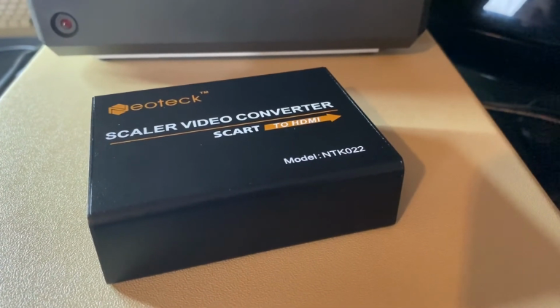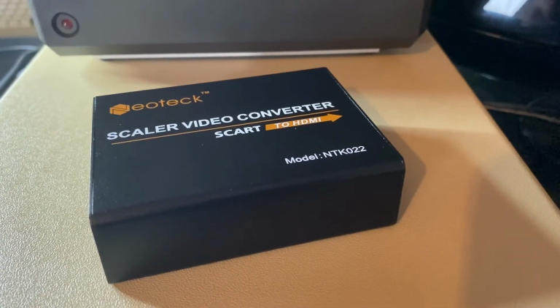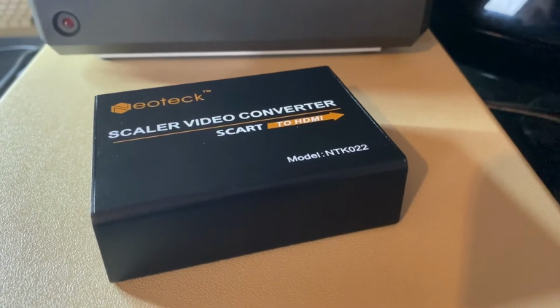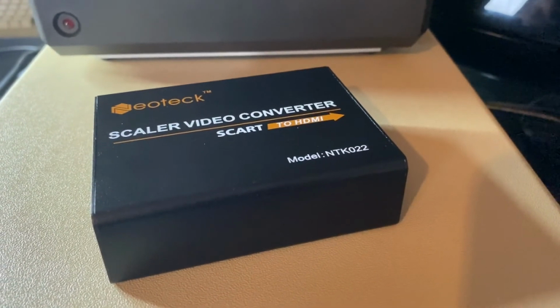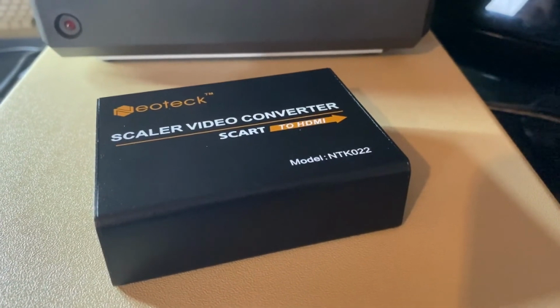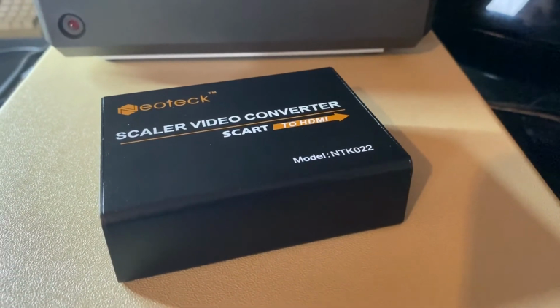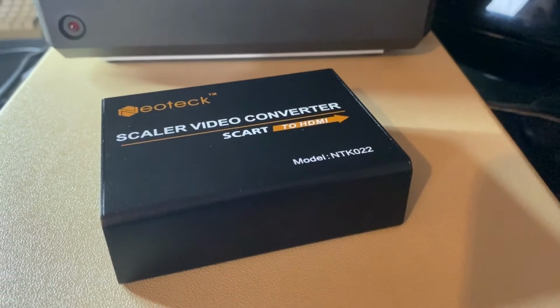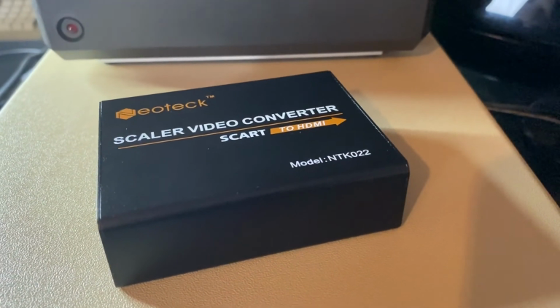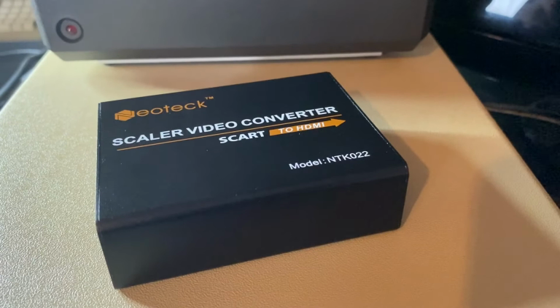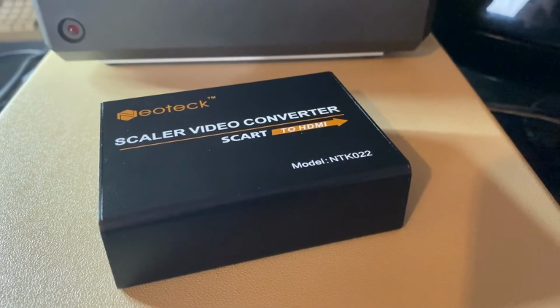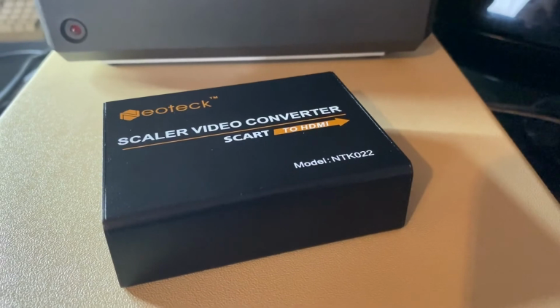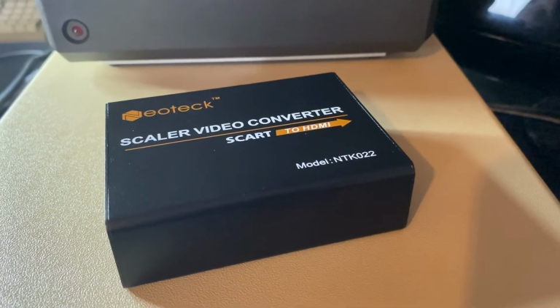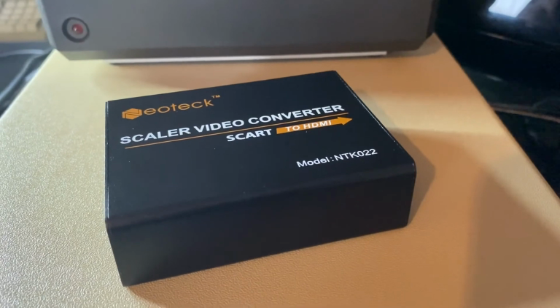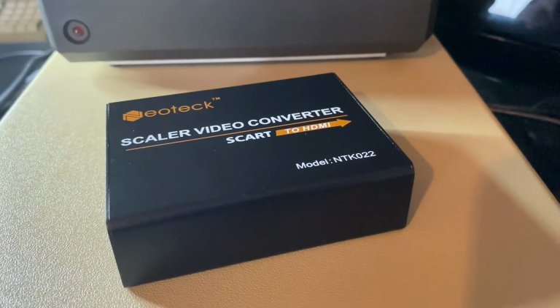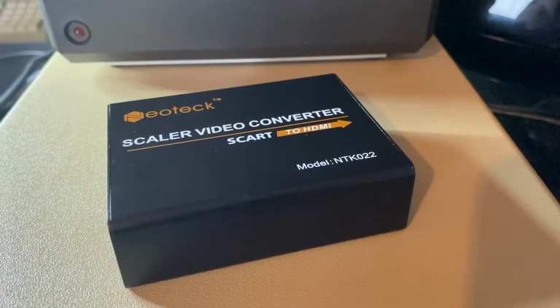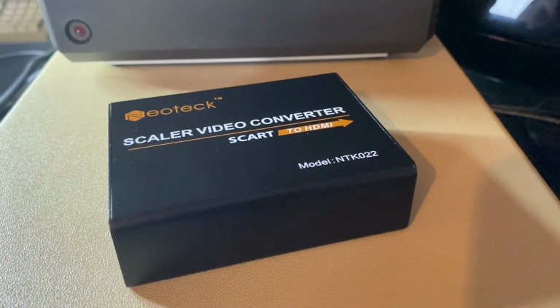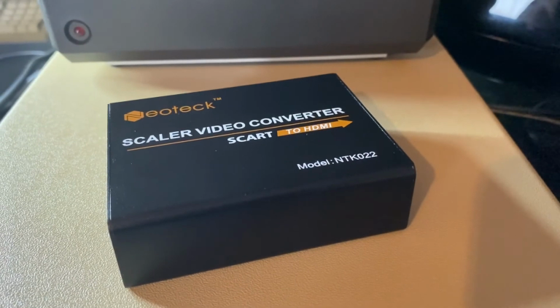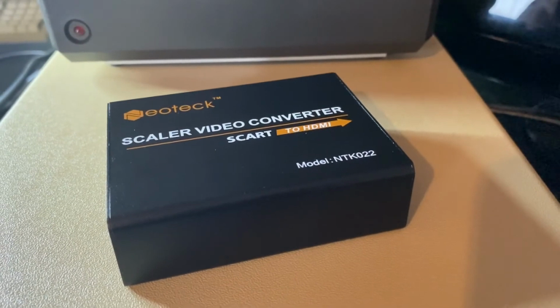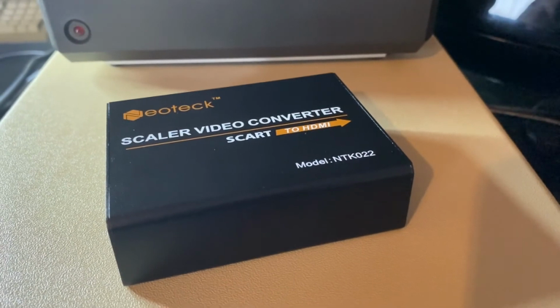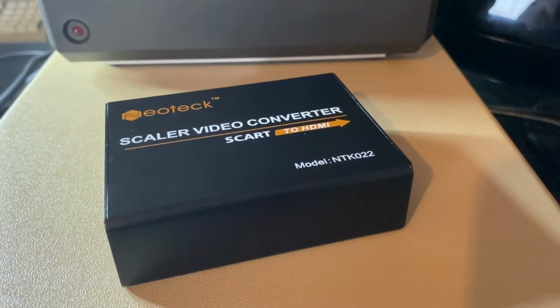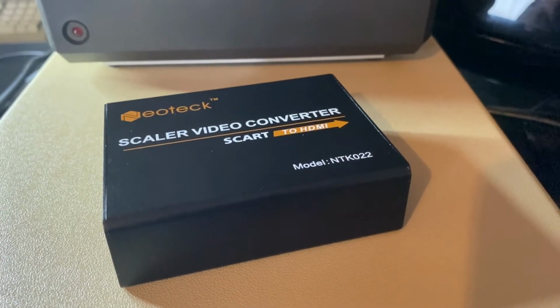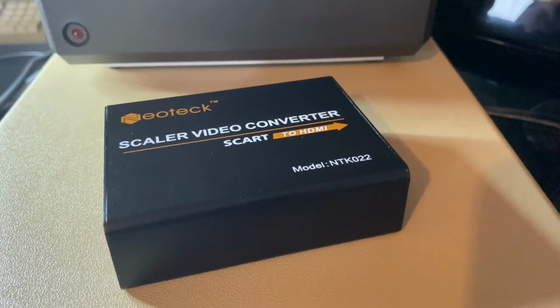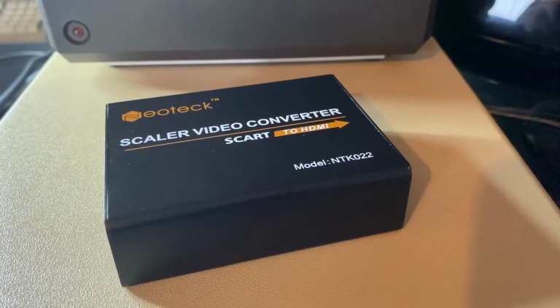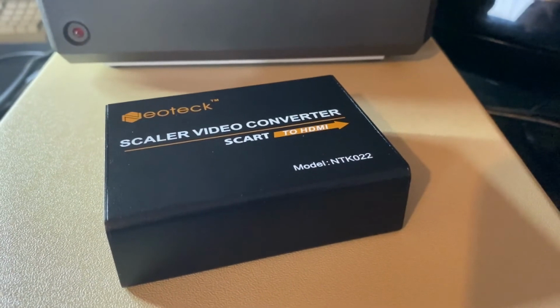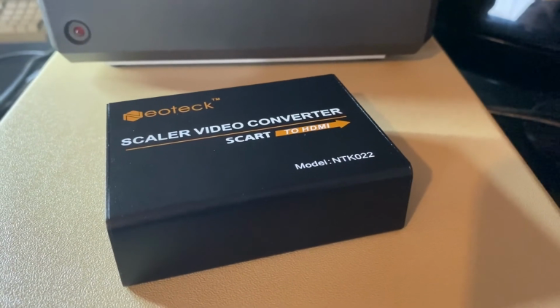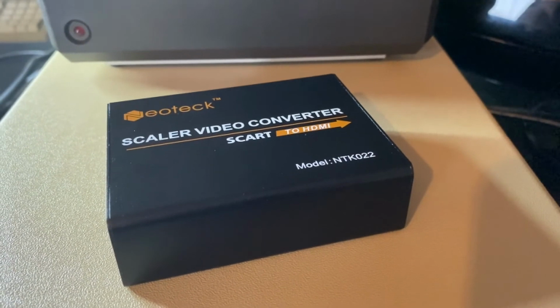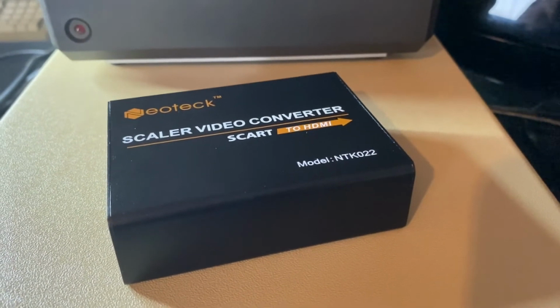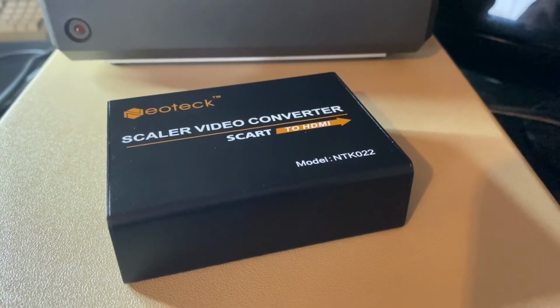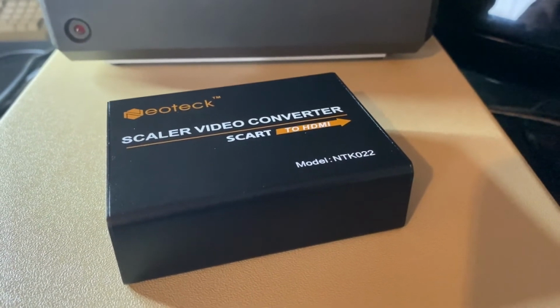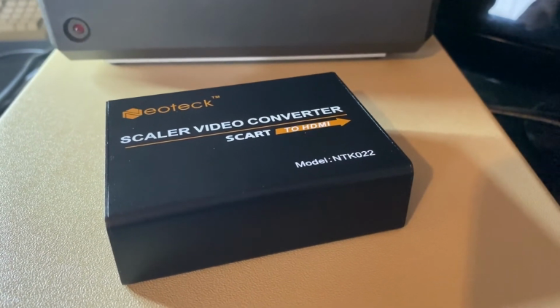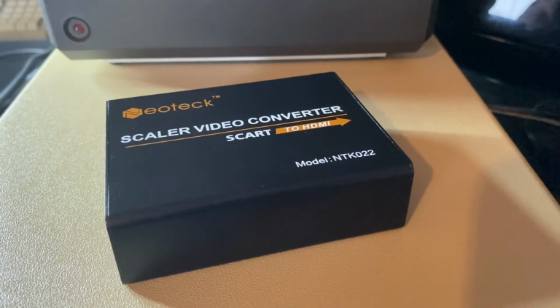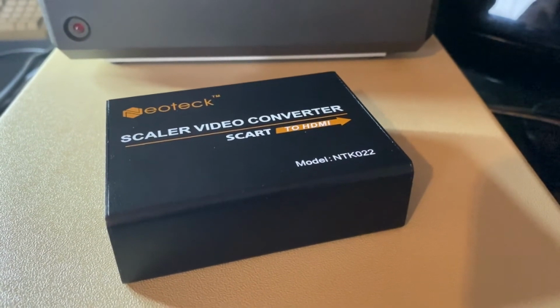First up we're going to run a PAL Atari 800XL. As you can see, this gives a pretty good resolution just using the SCART cable connected directly to the TV.